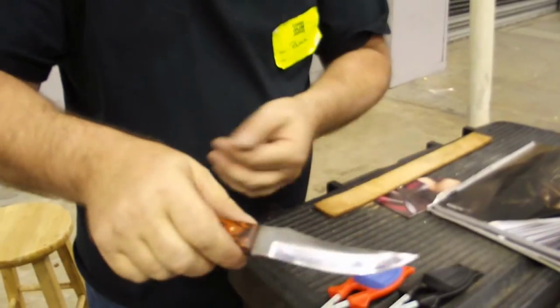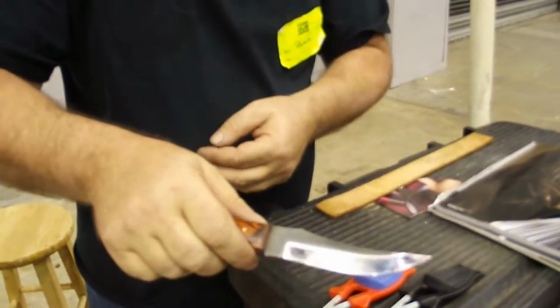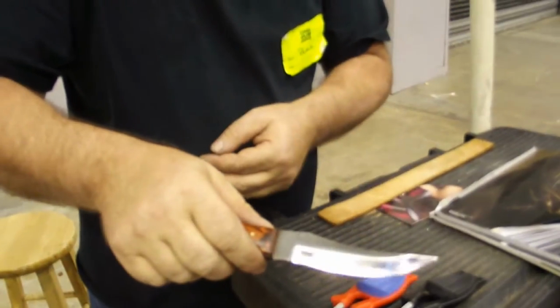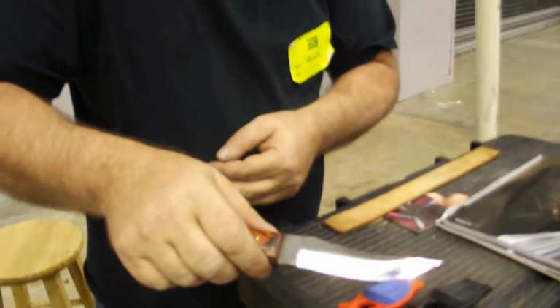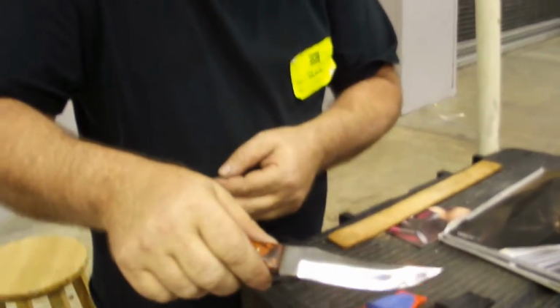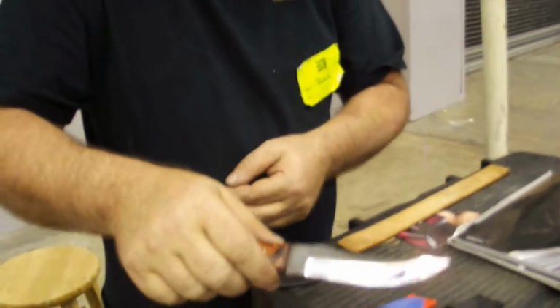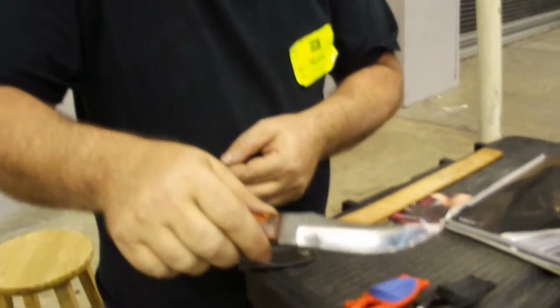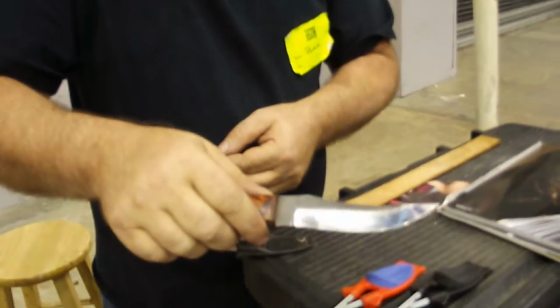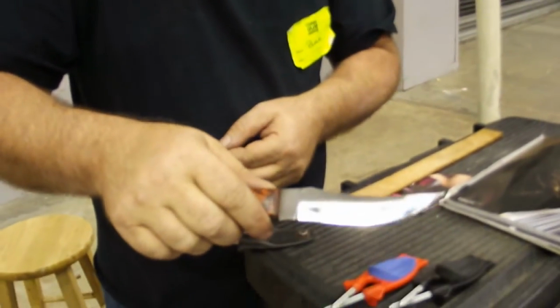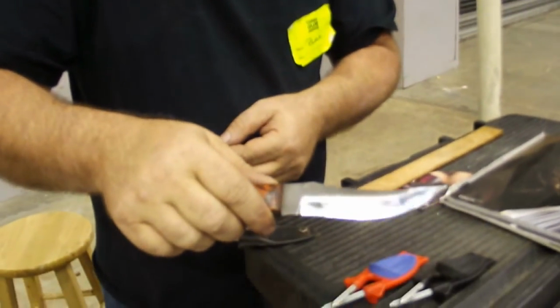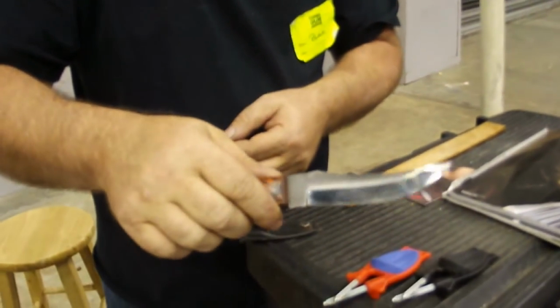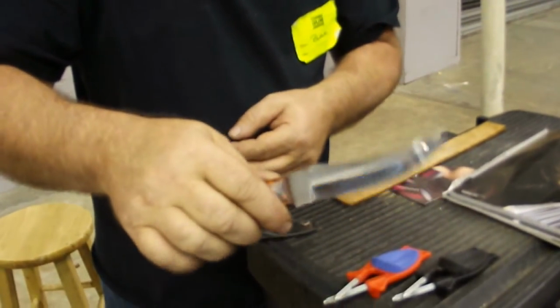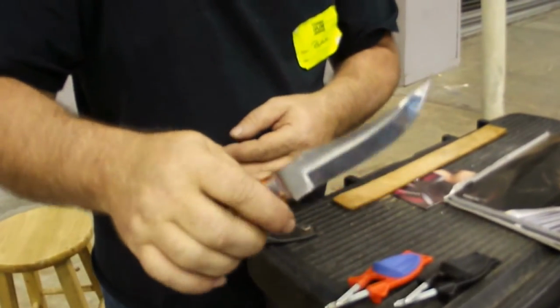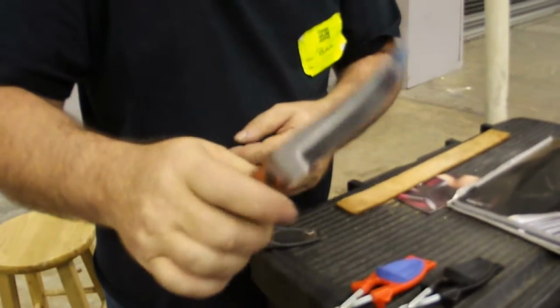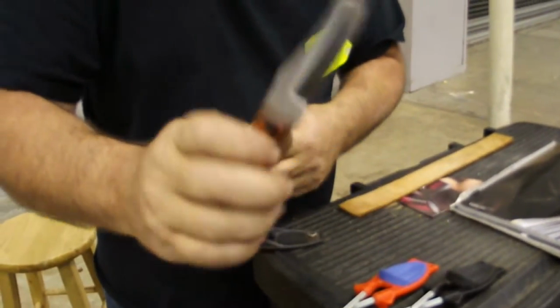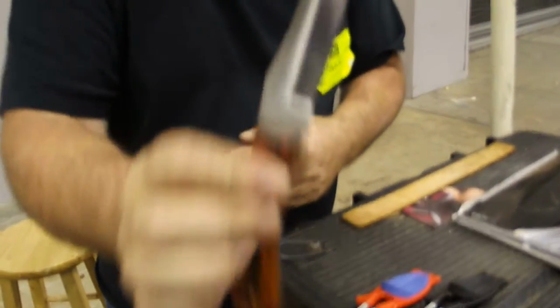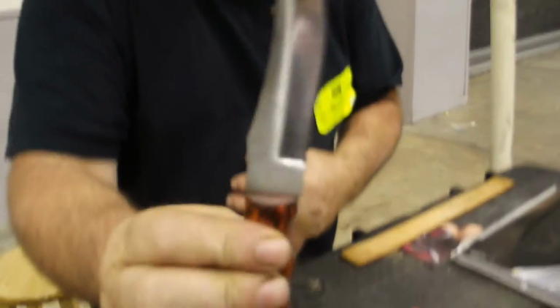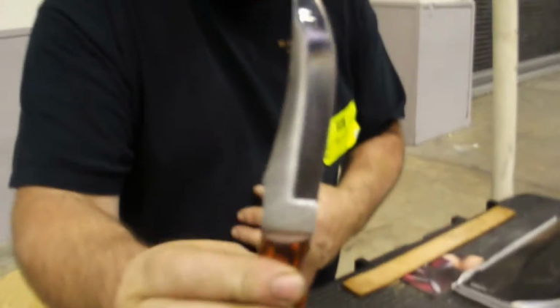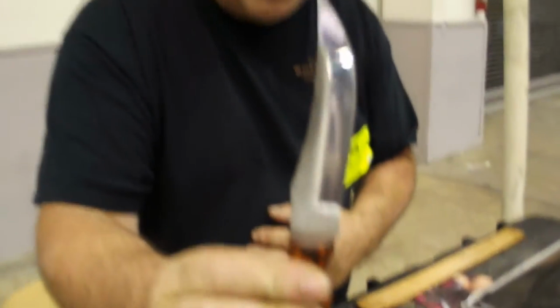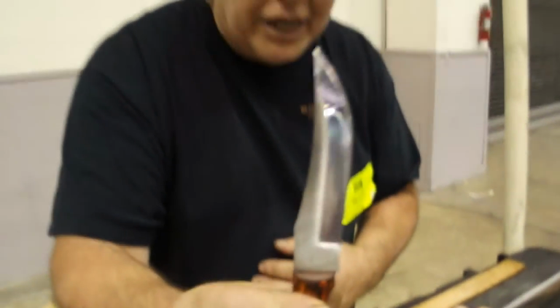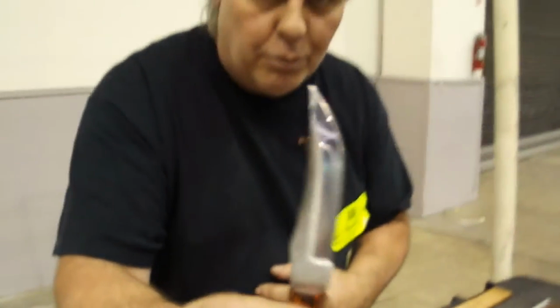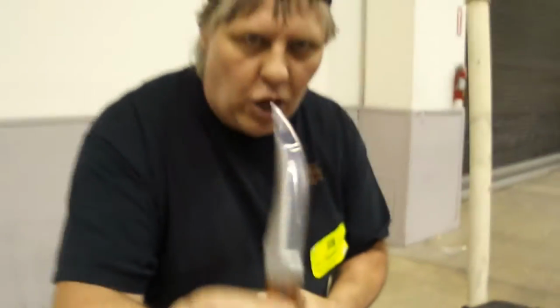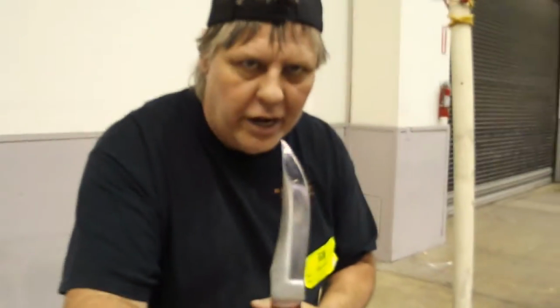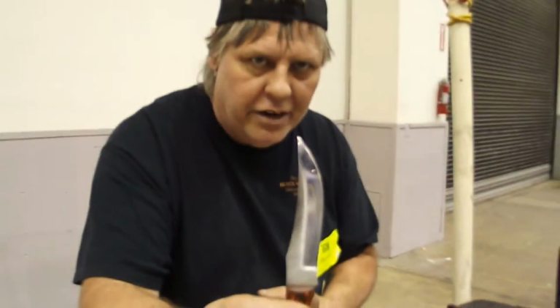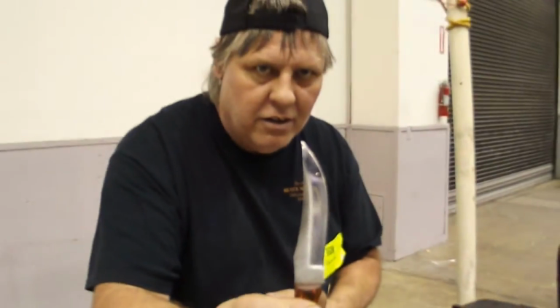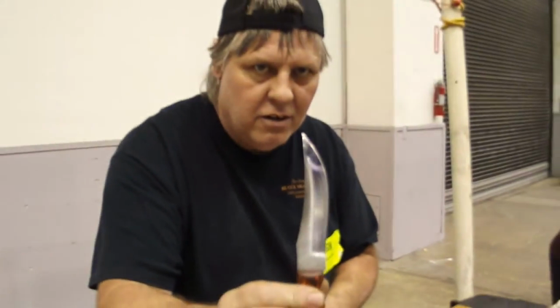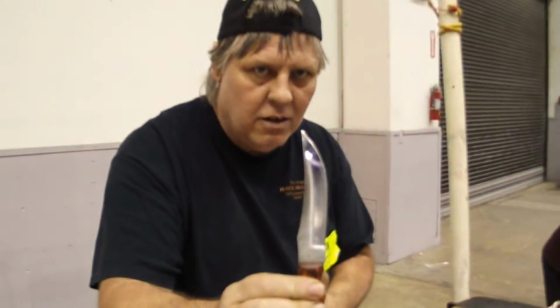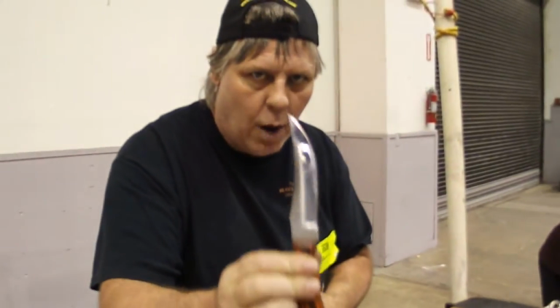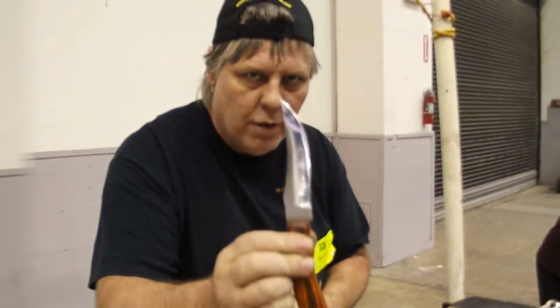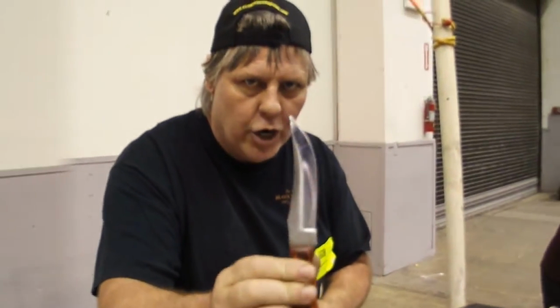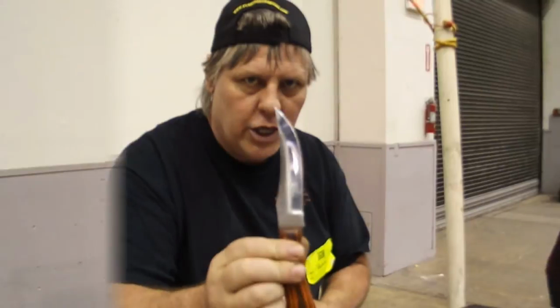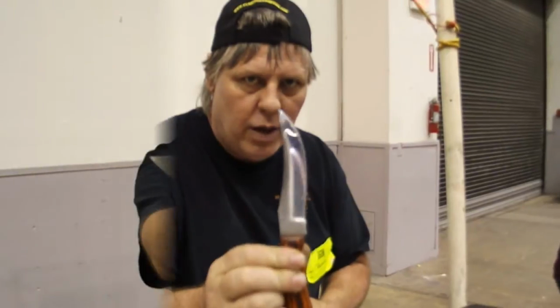Makes it sharper than new. Block sharpener — we will sharpen any blade. American made.